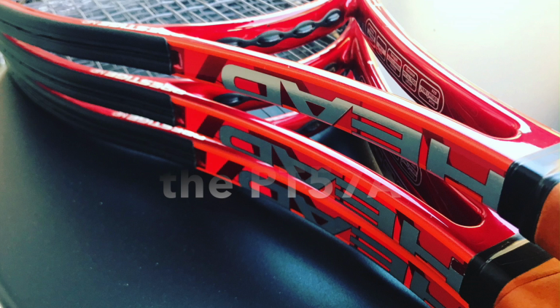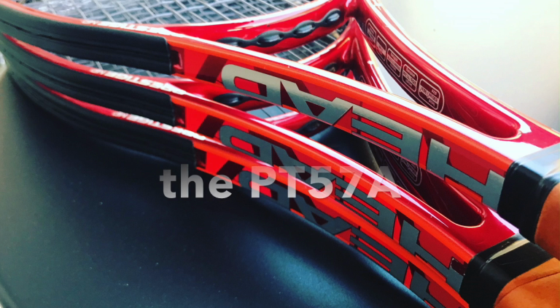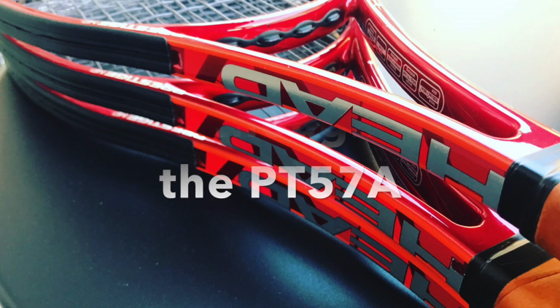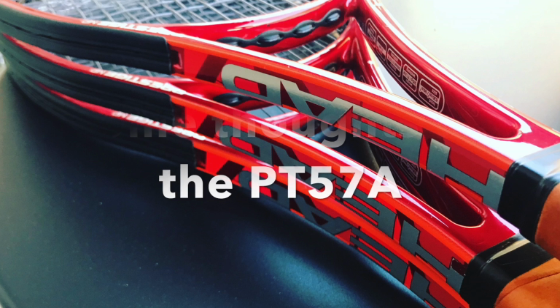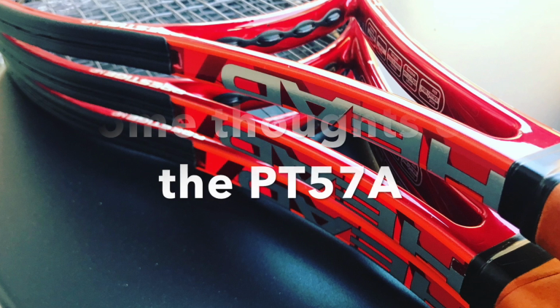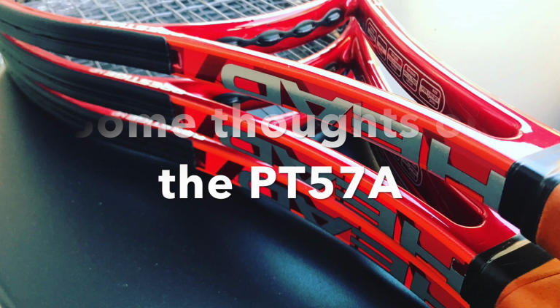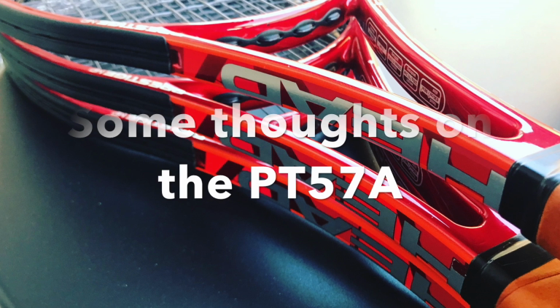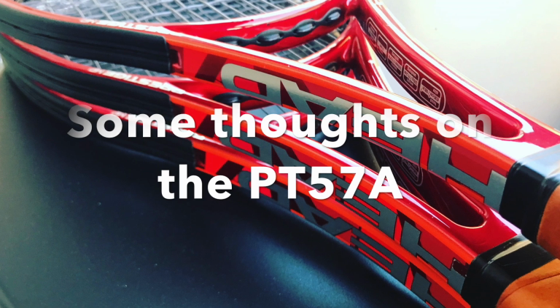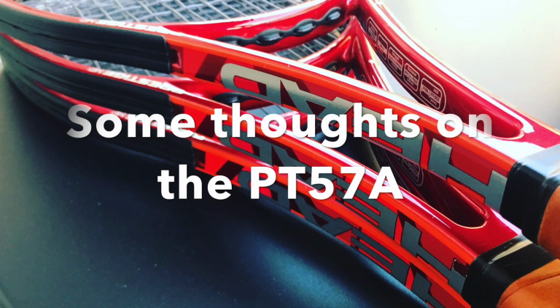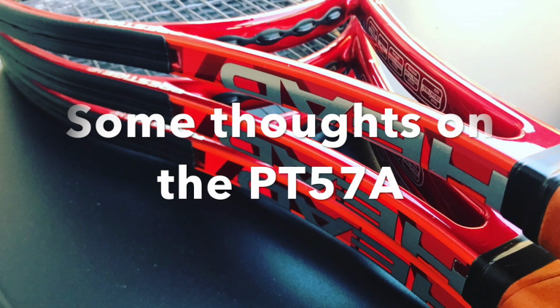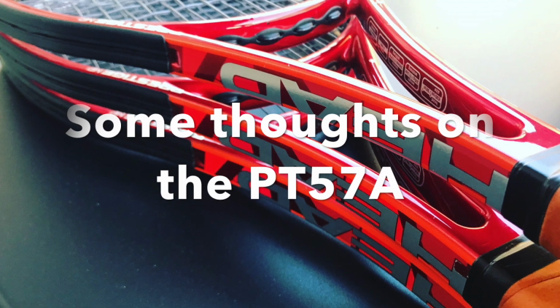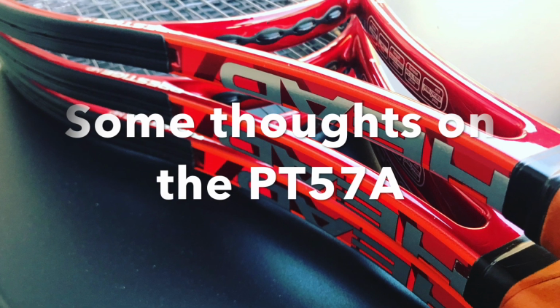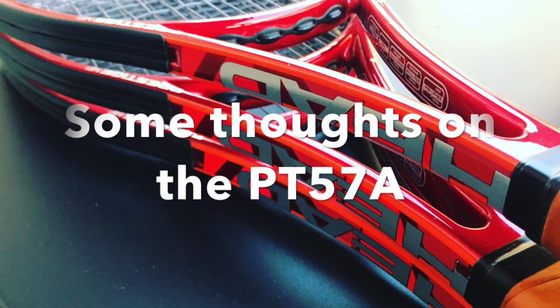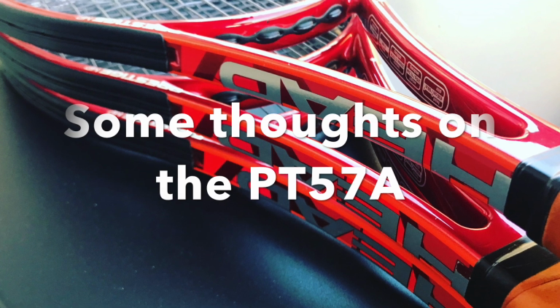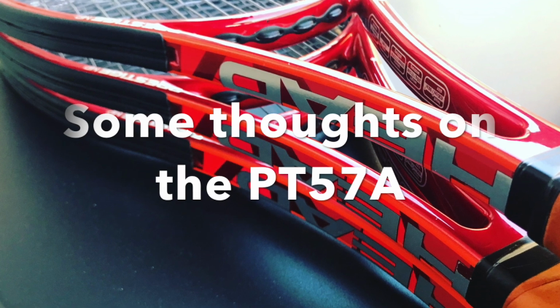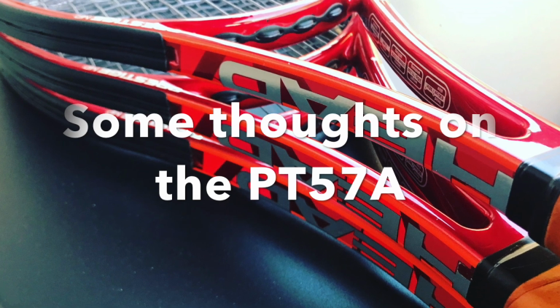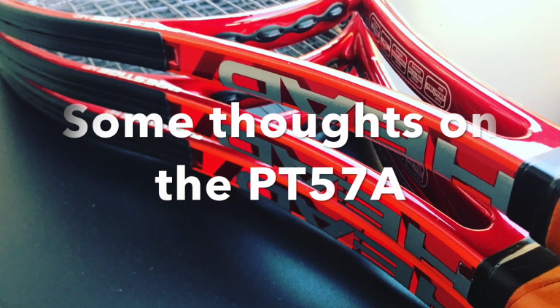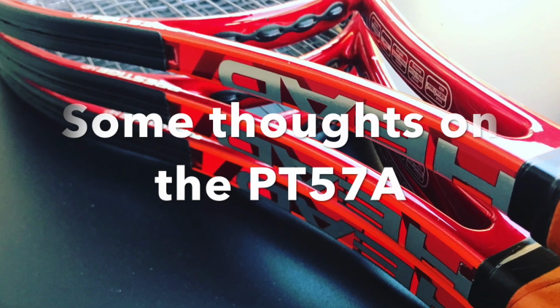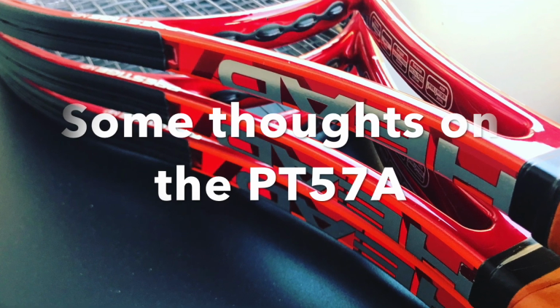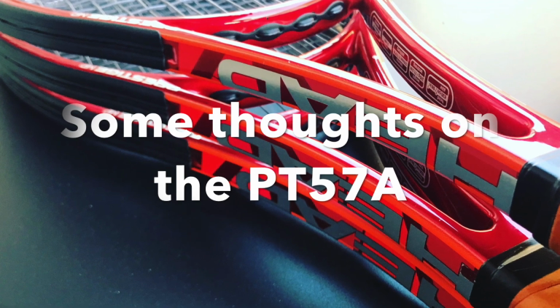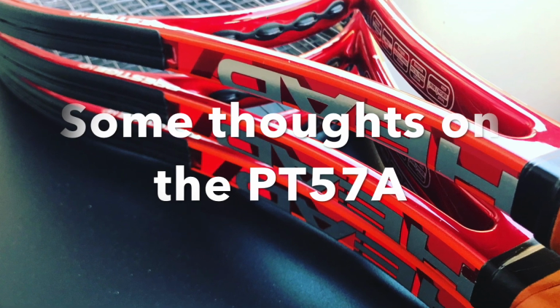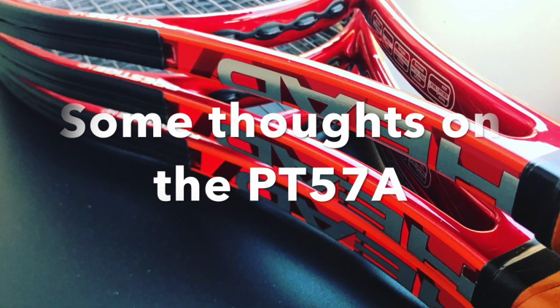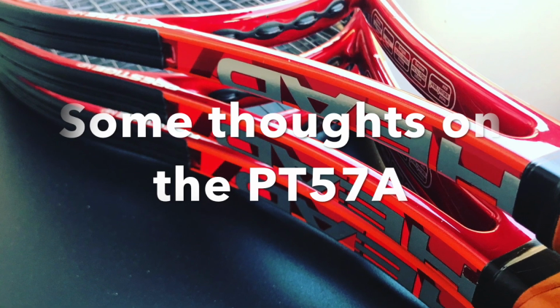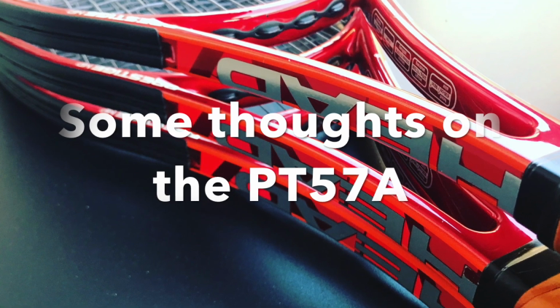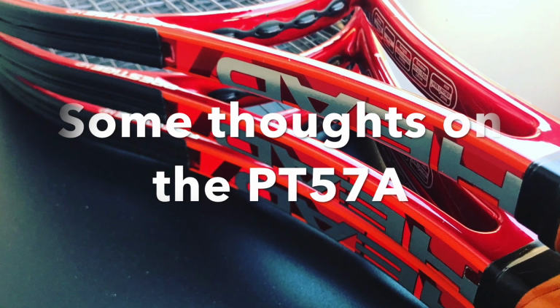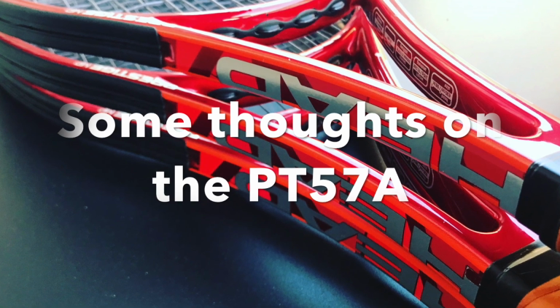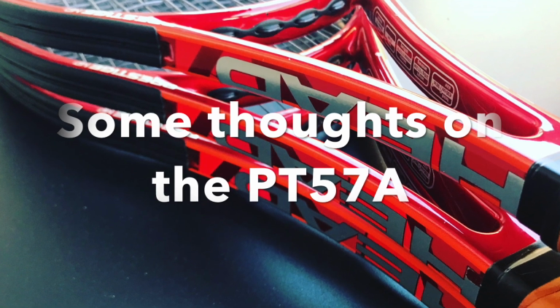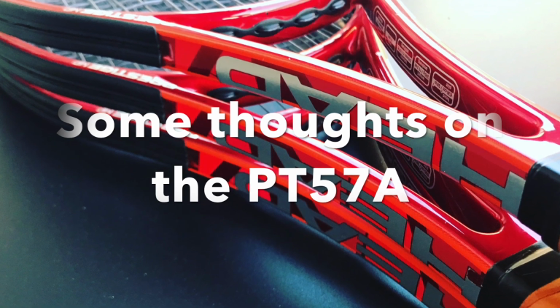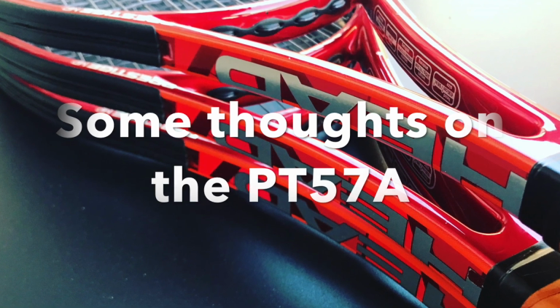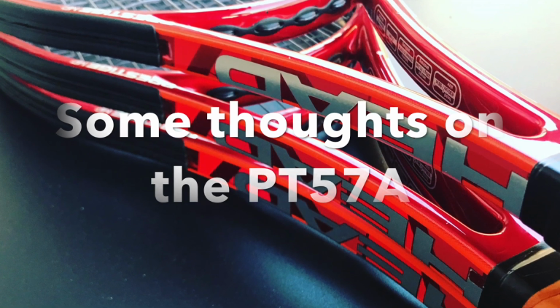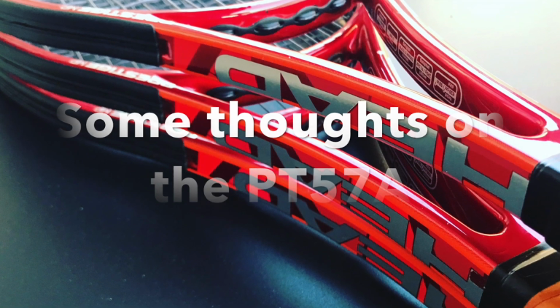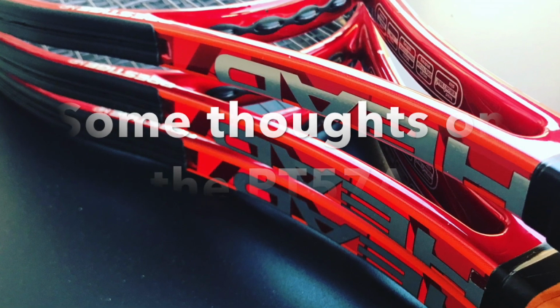Hey fellow tennis nerds! Today I wanted to talk briefly about the PT-57A.